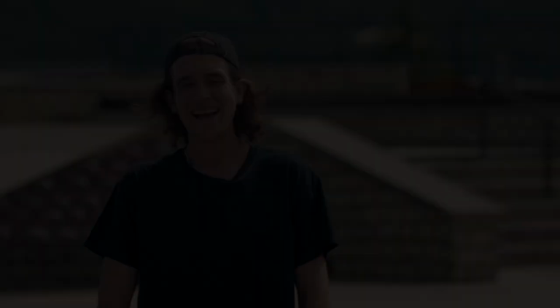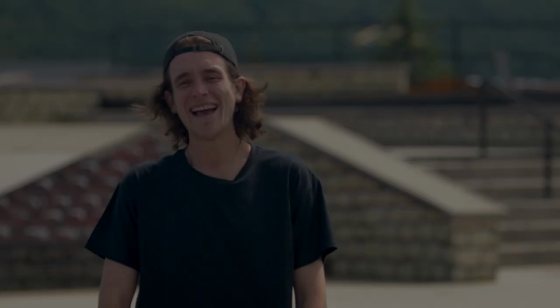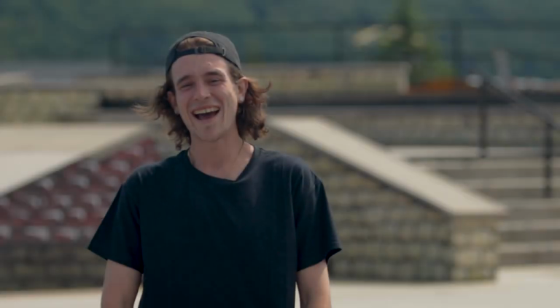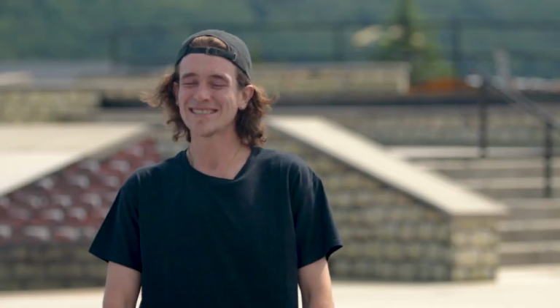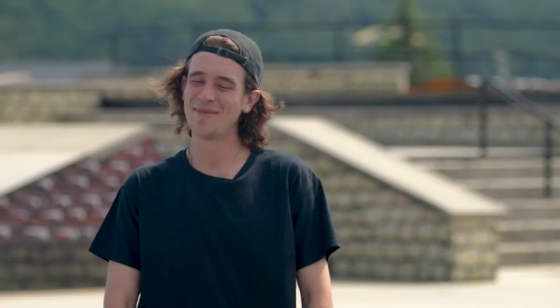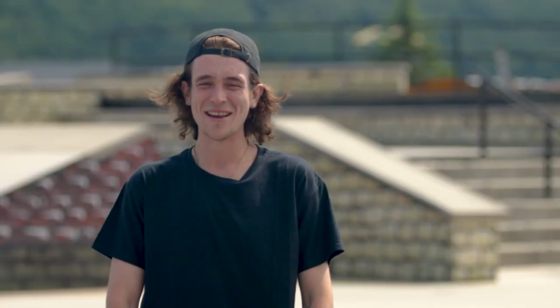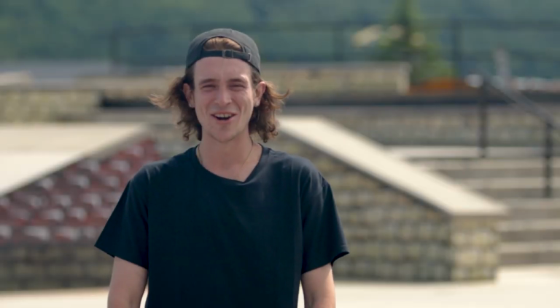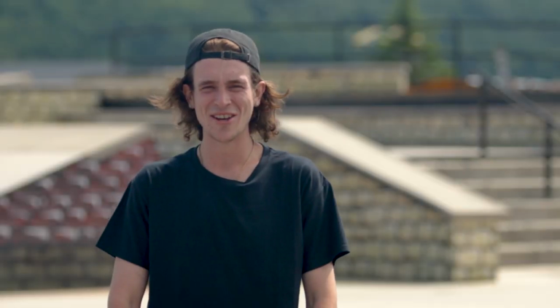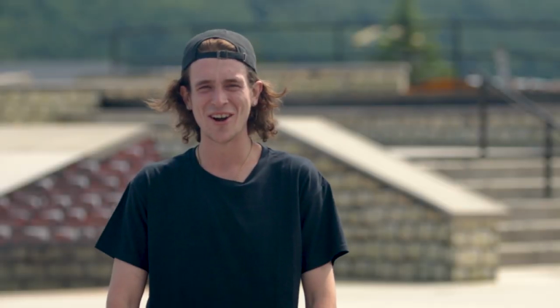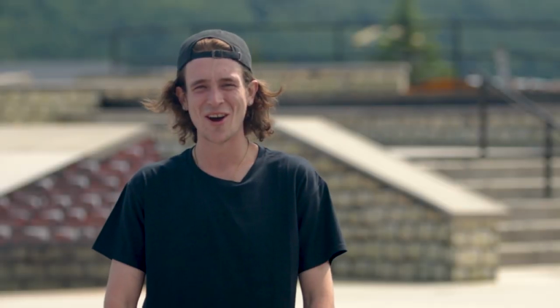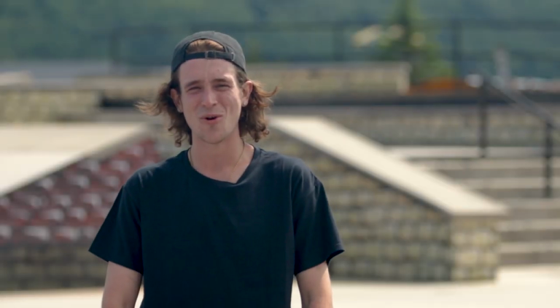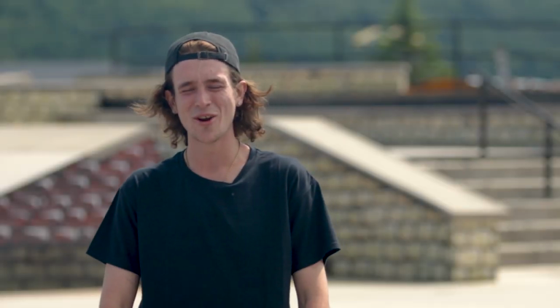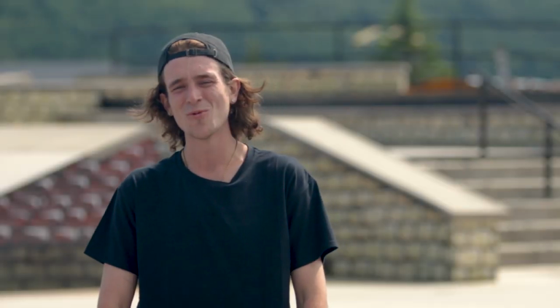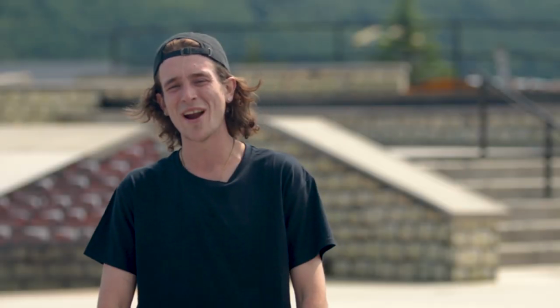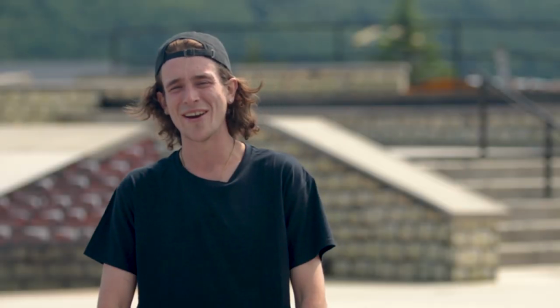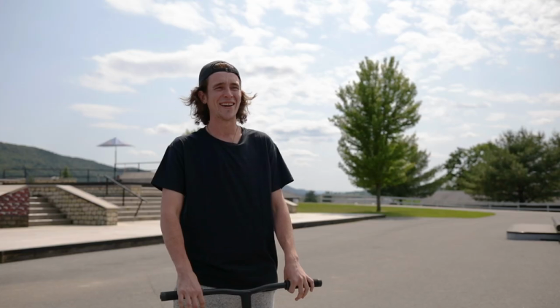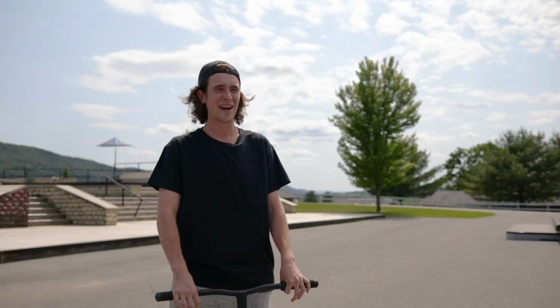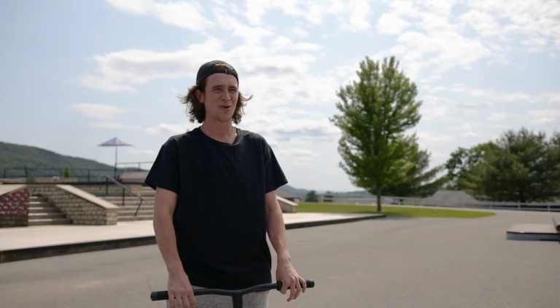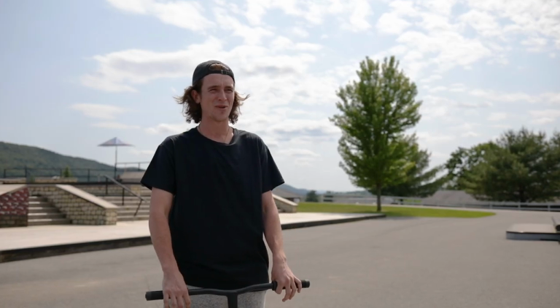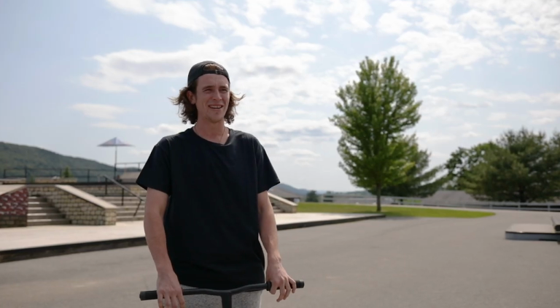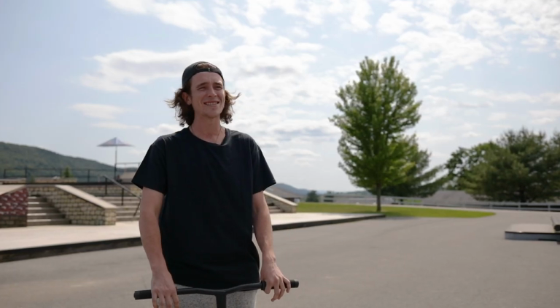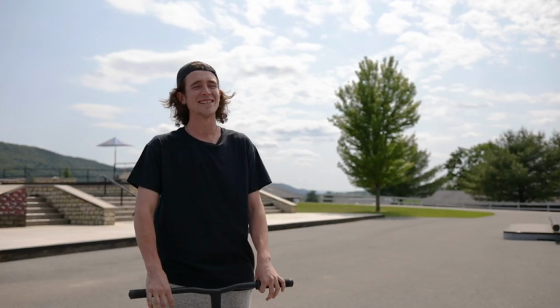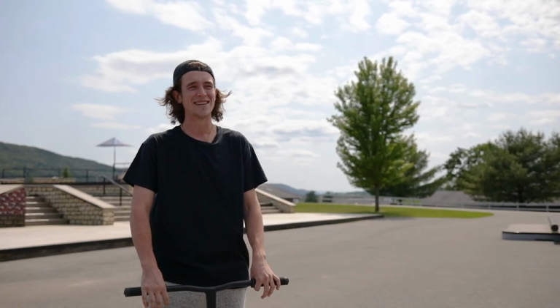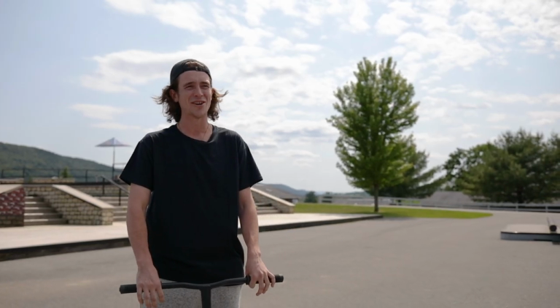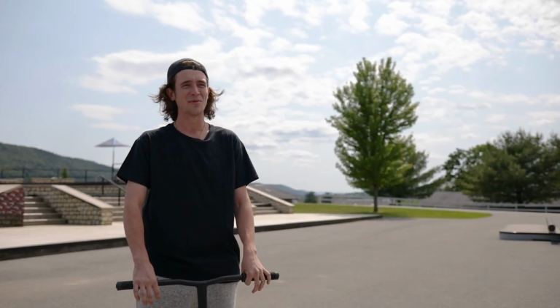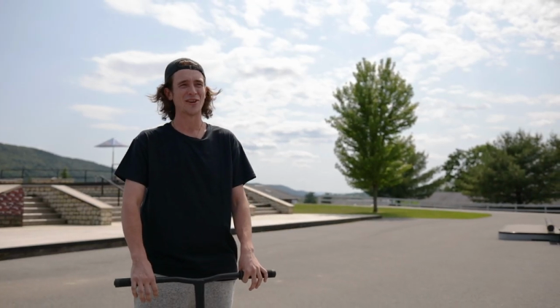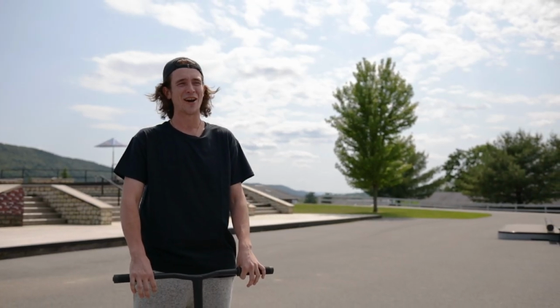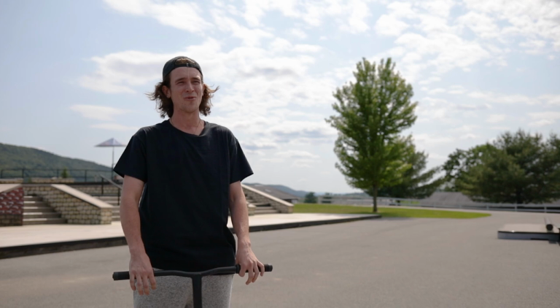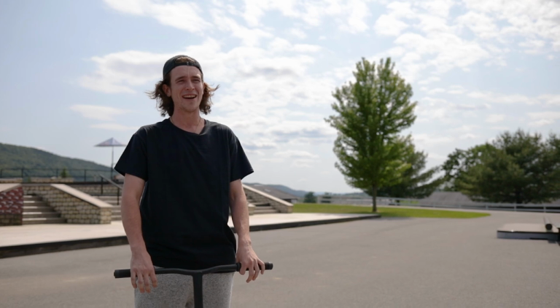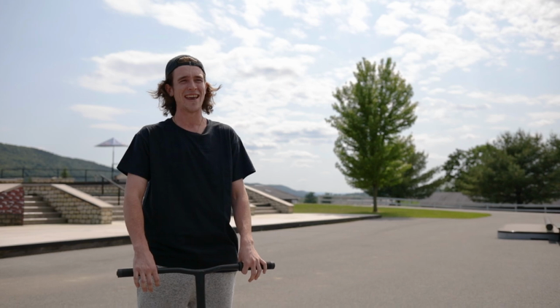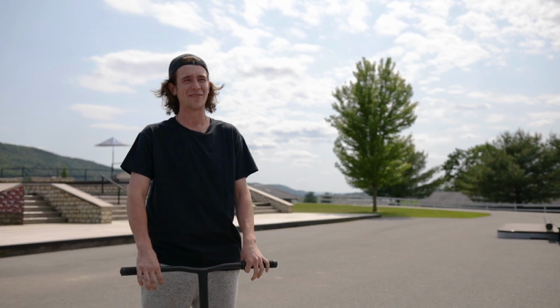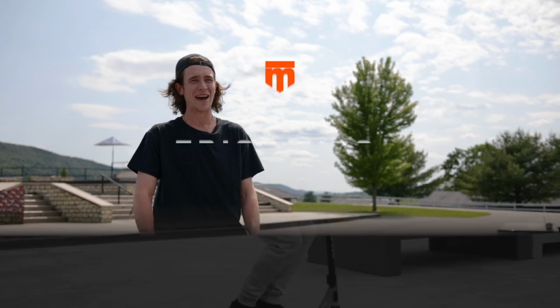Hey guys, my name is Ernie Erndo Porter. We're out here at Camp Woodward East and today you're gonna be learning how to 180 half-cab.